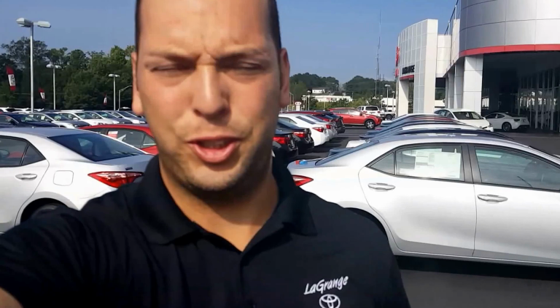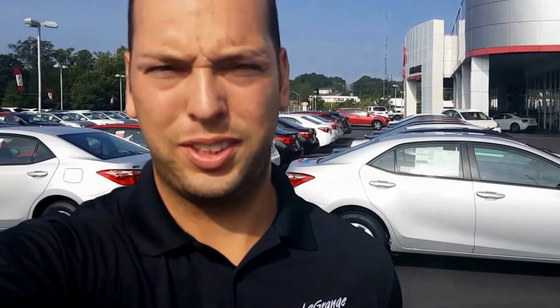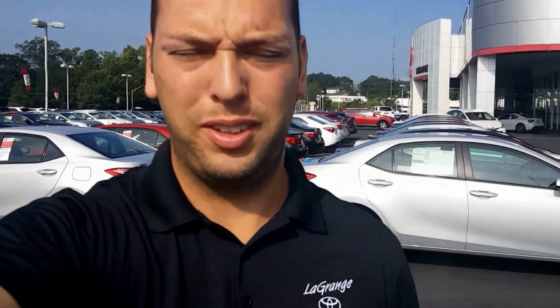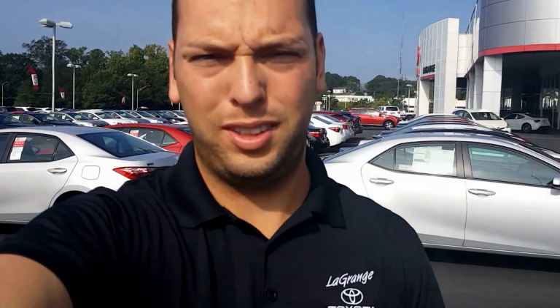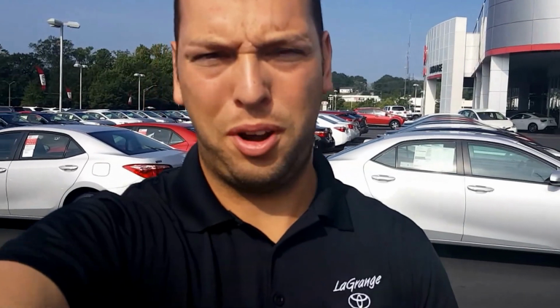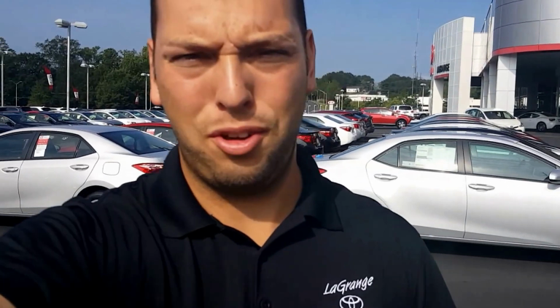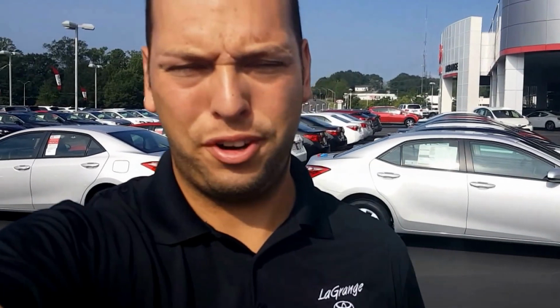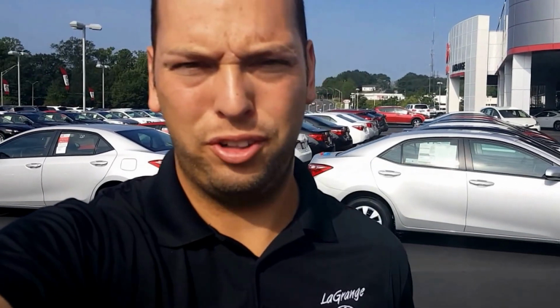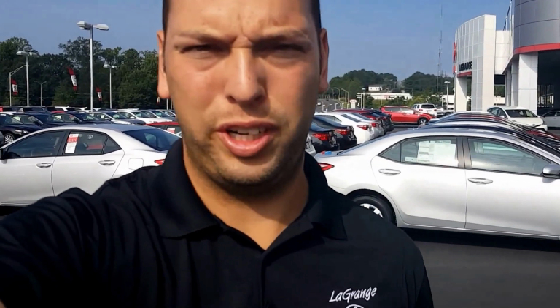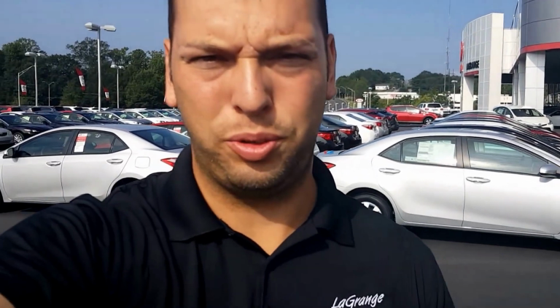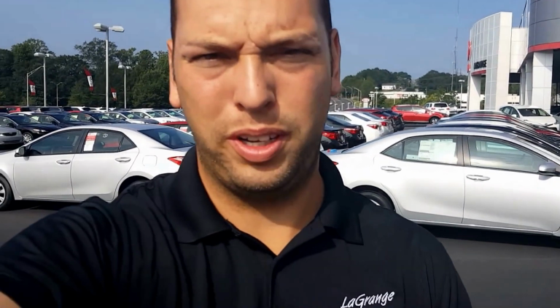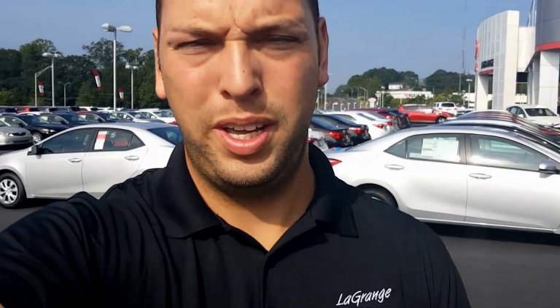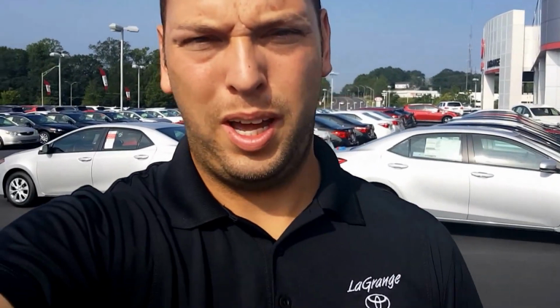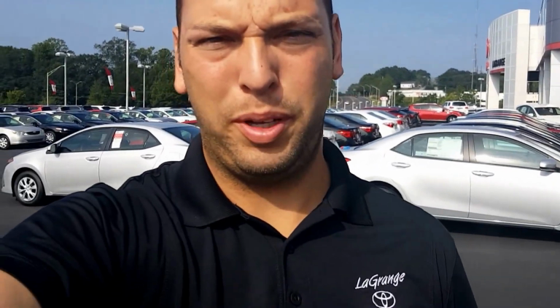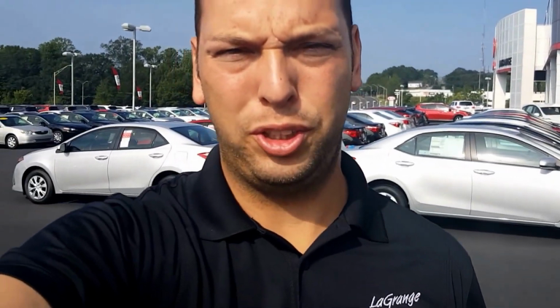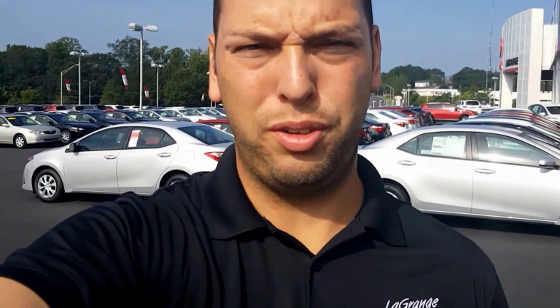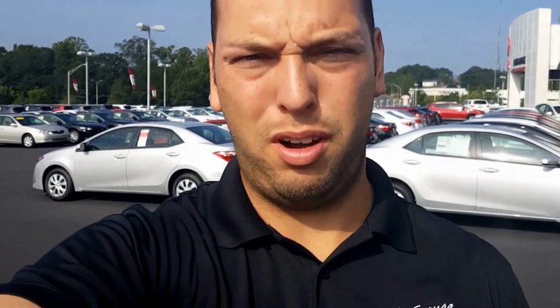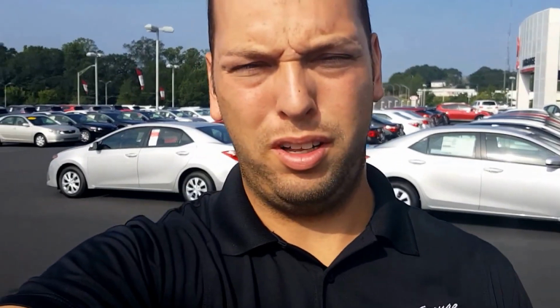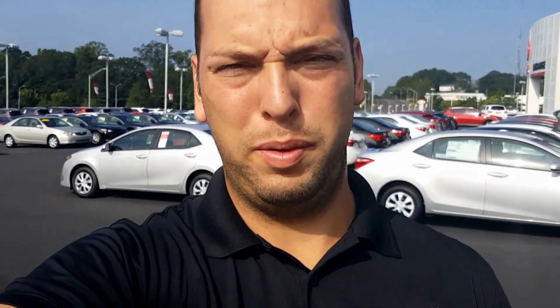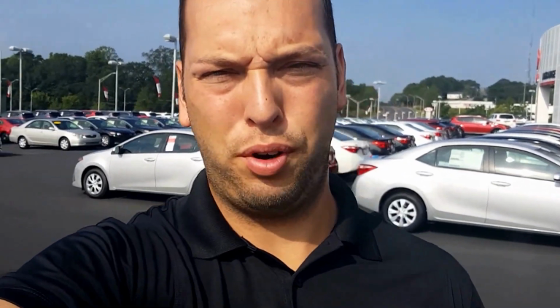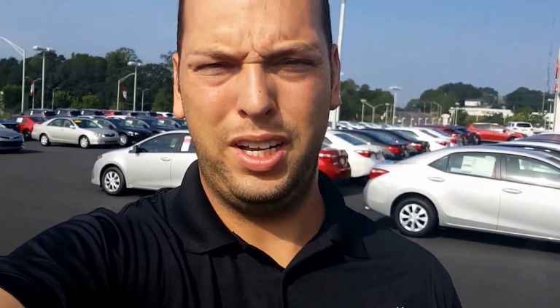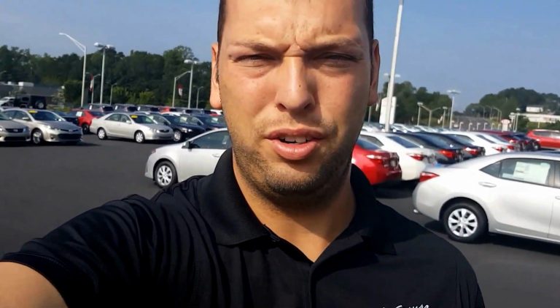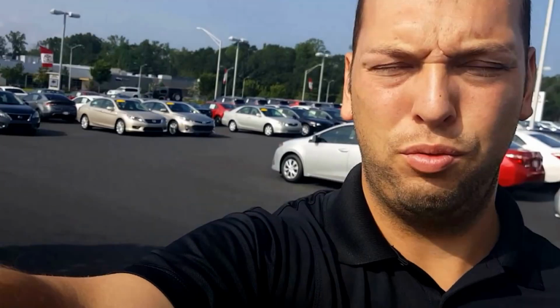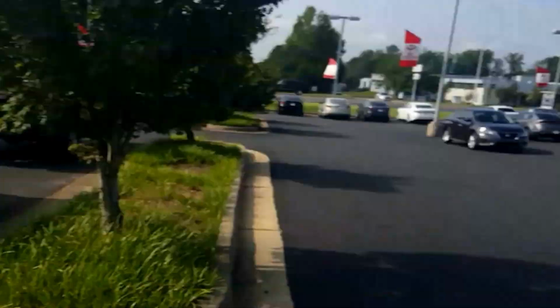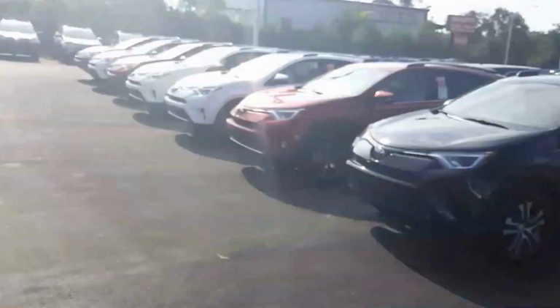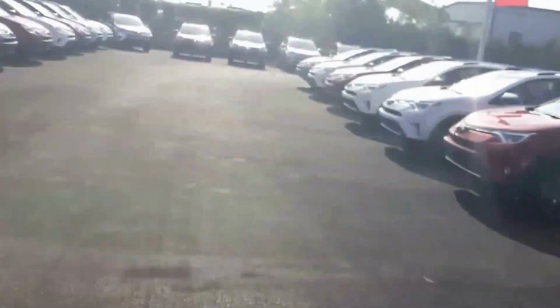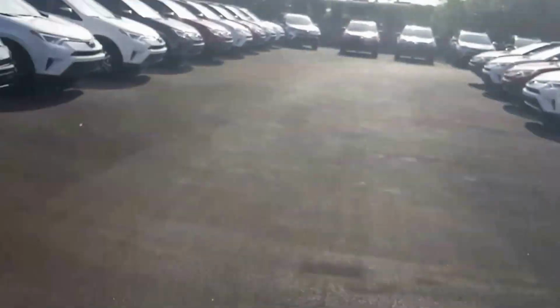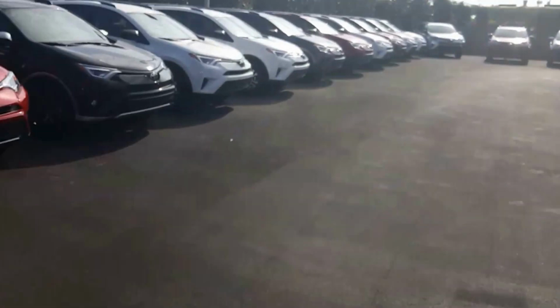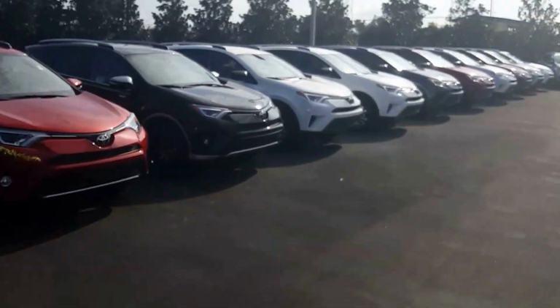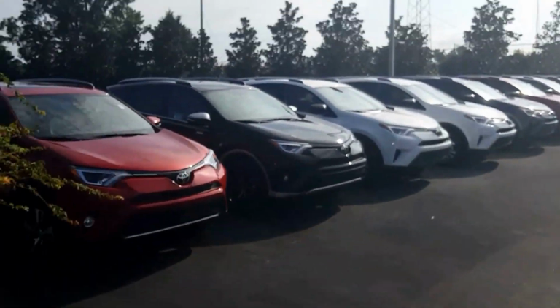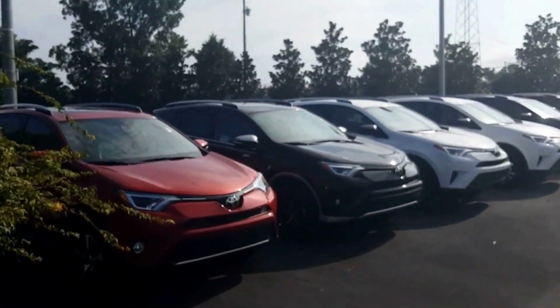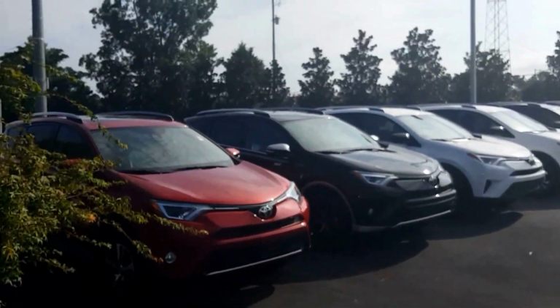Hey Jessica, this is Randy over here at the Grange Toyota. I'm going to show you all of the brand new RAV4s that we have here in stock.